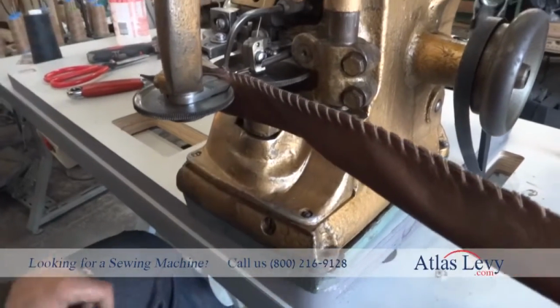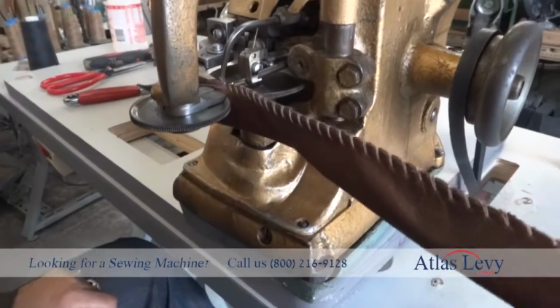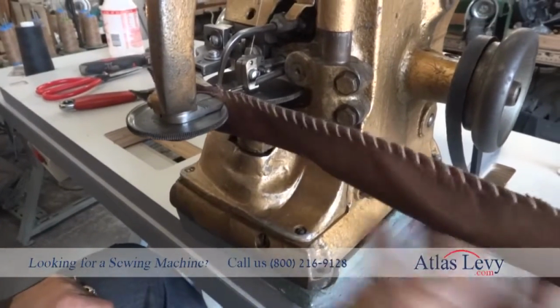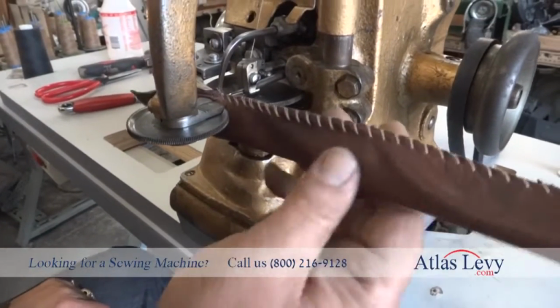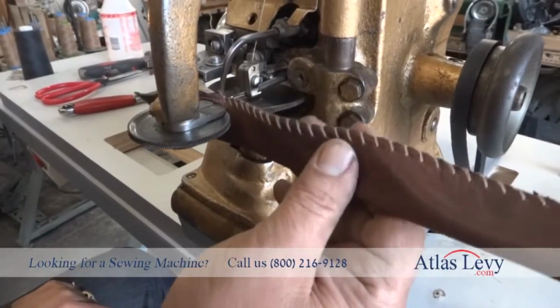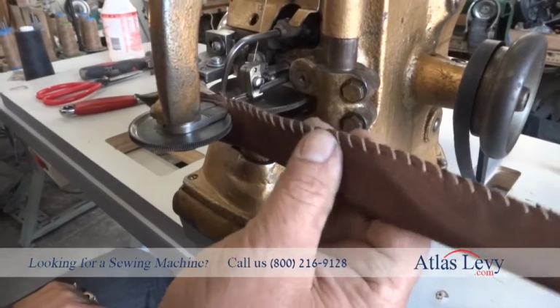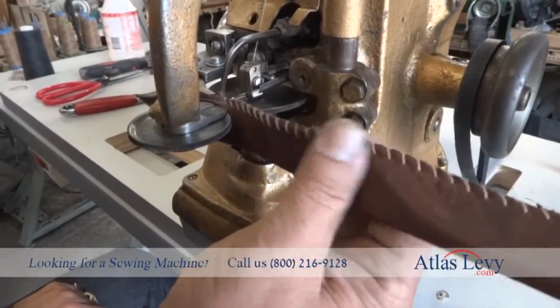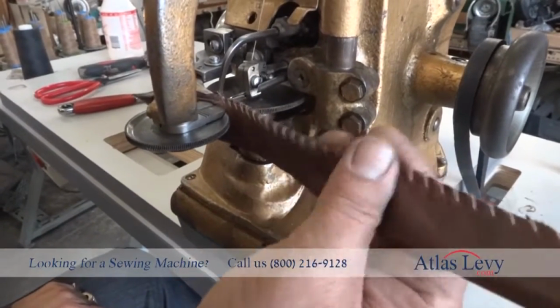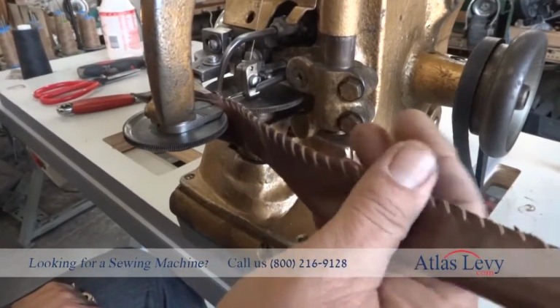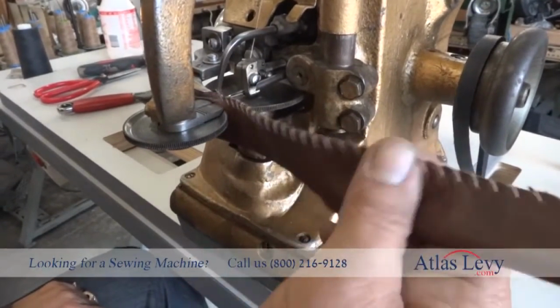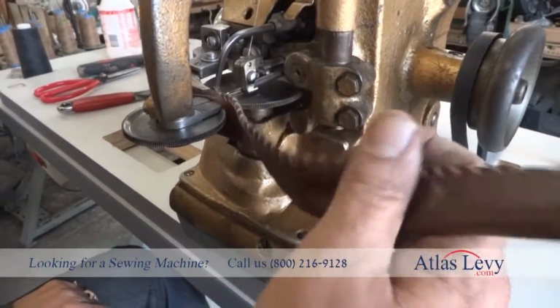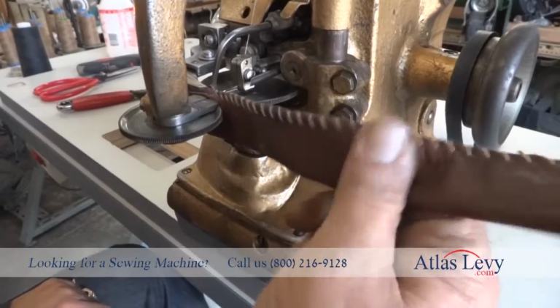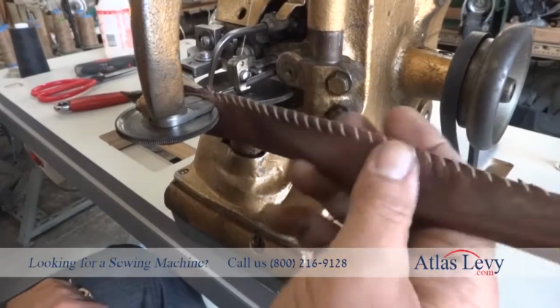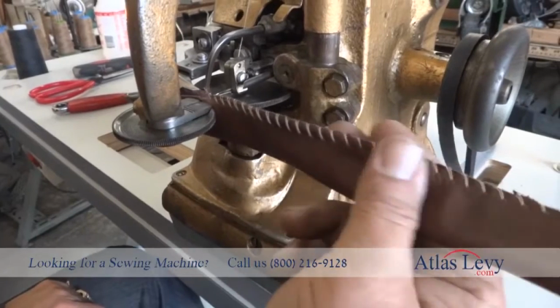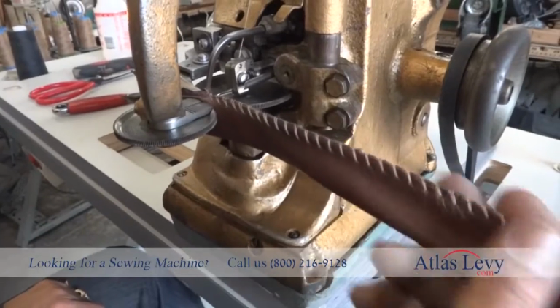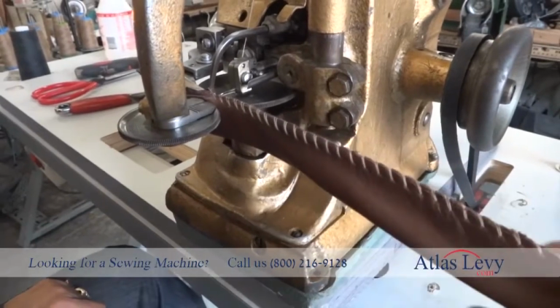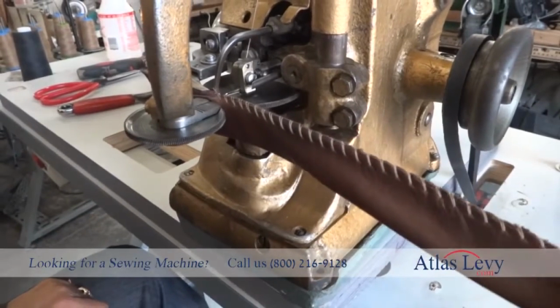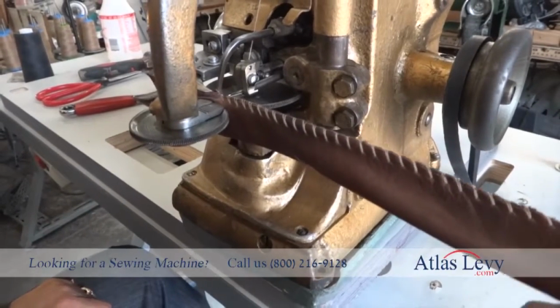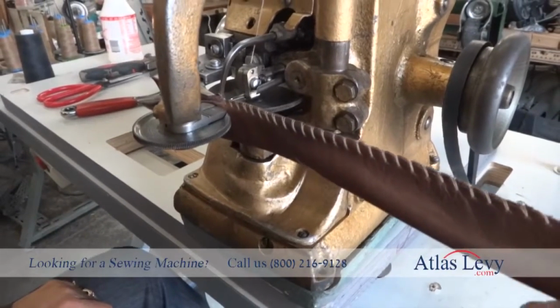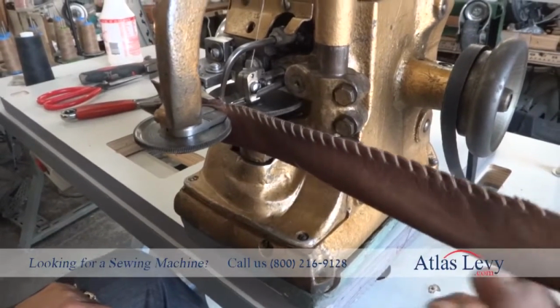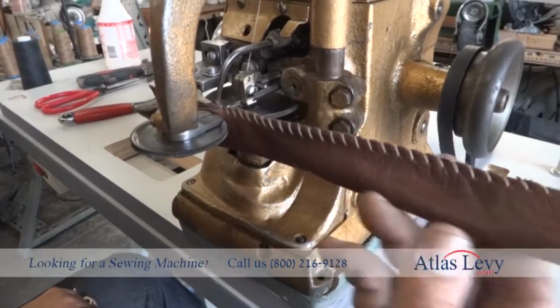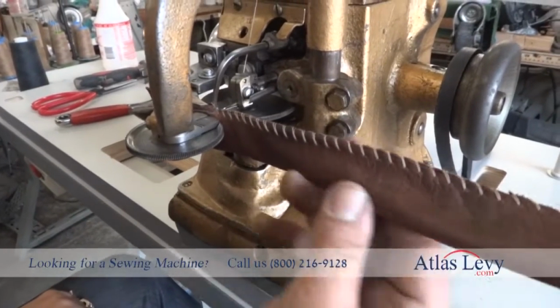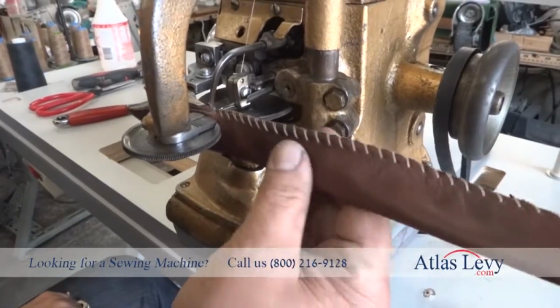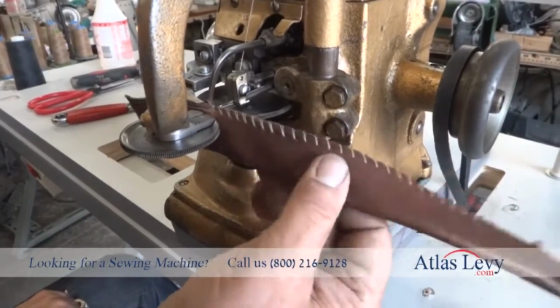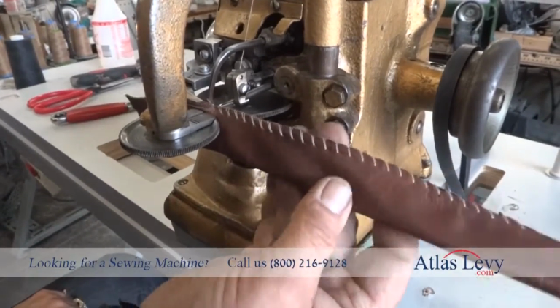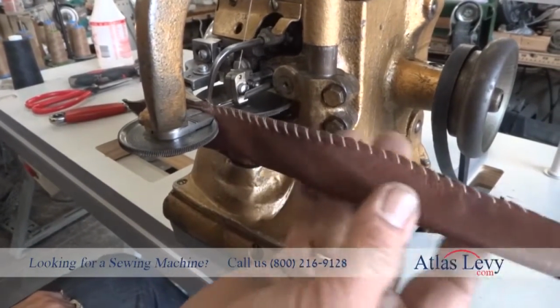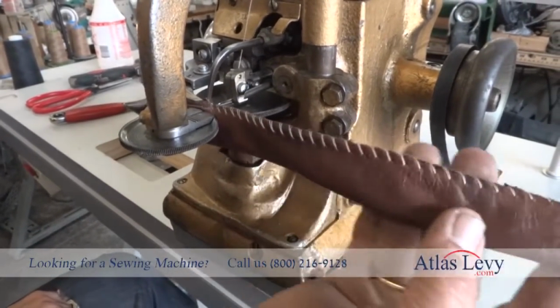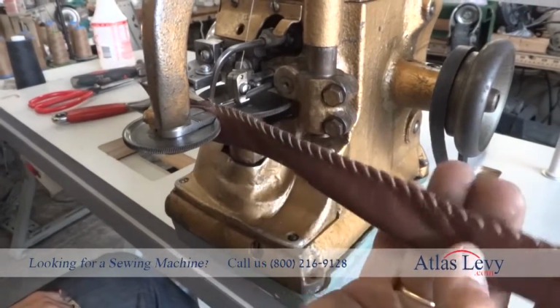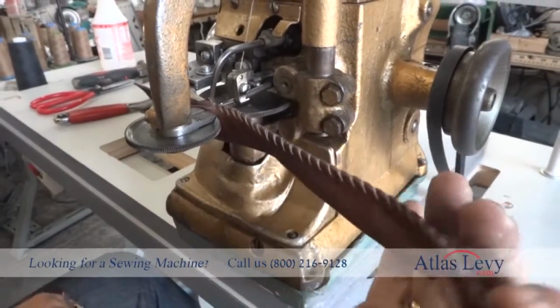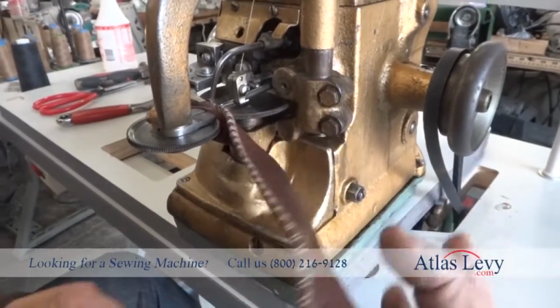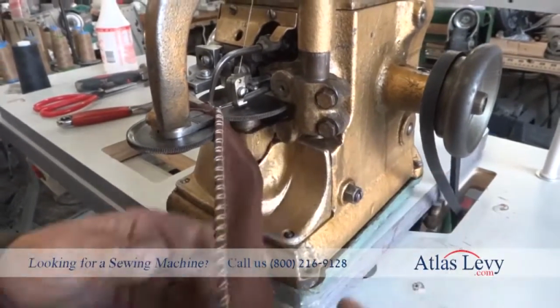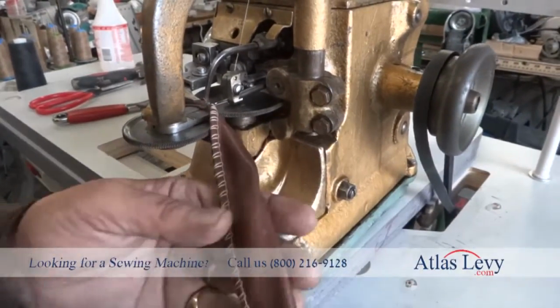Thank you very much from Atlas Levy Sewing Machine Company.